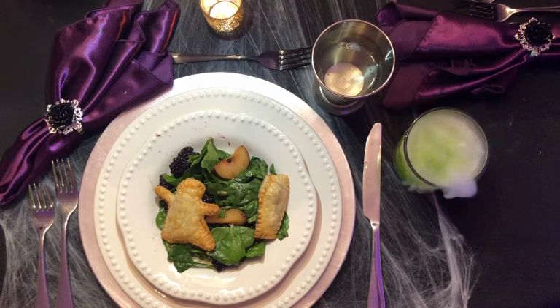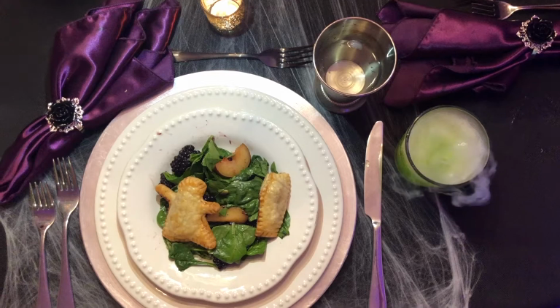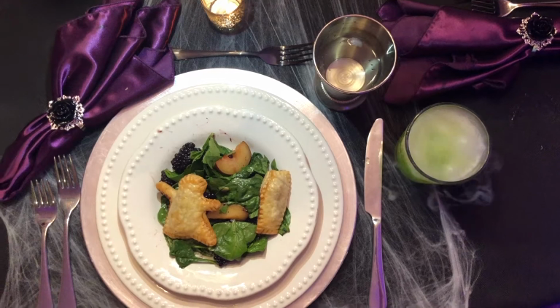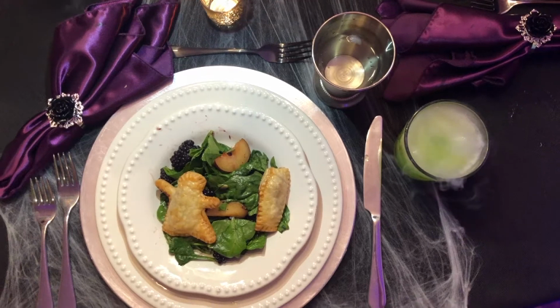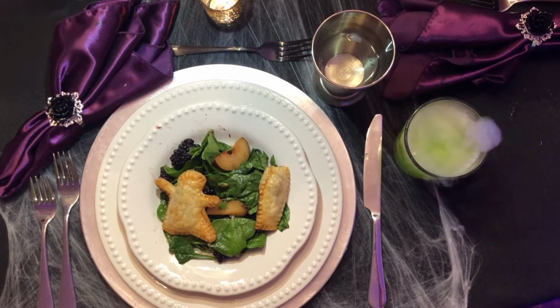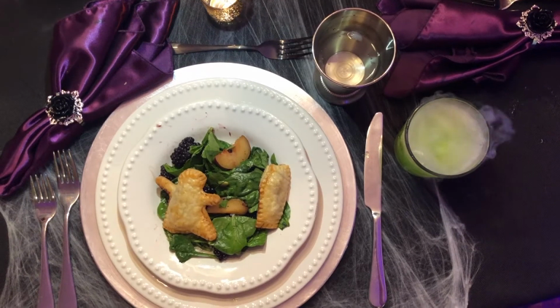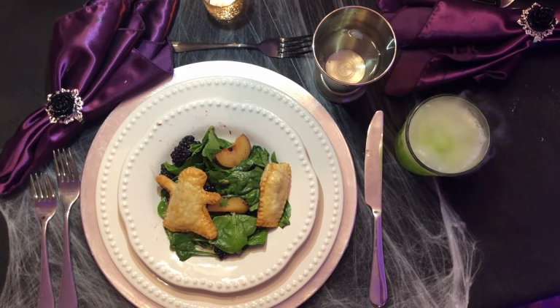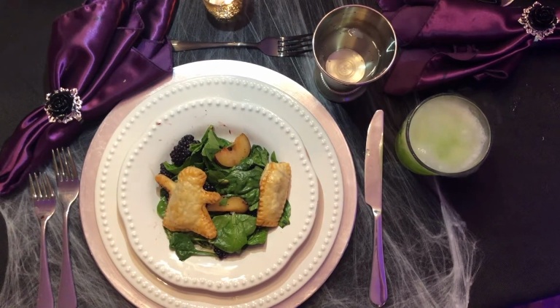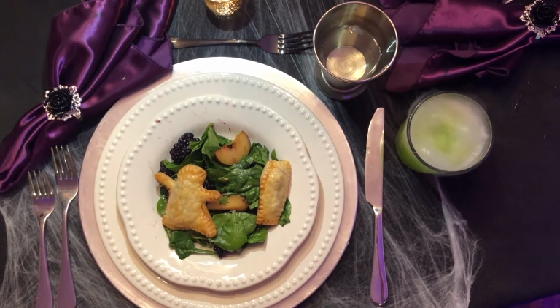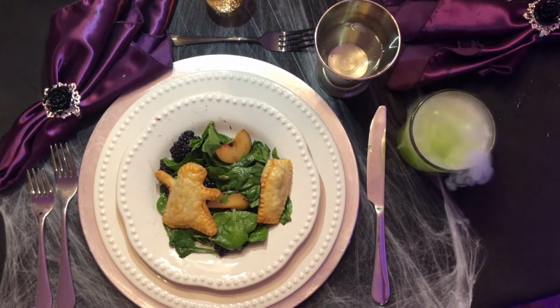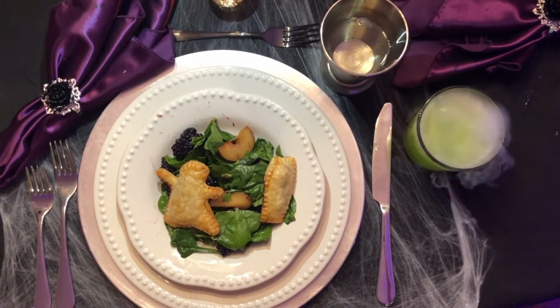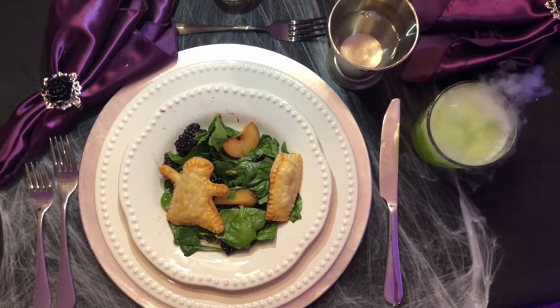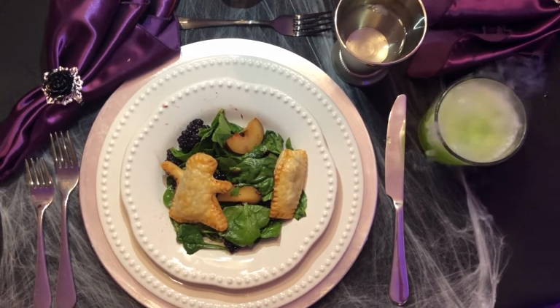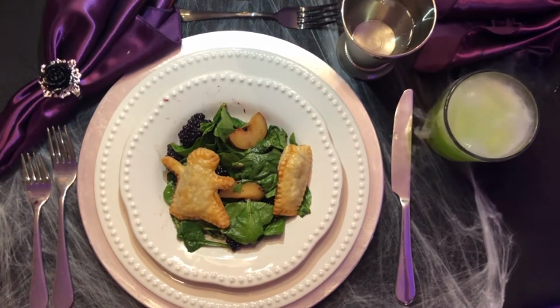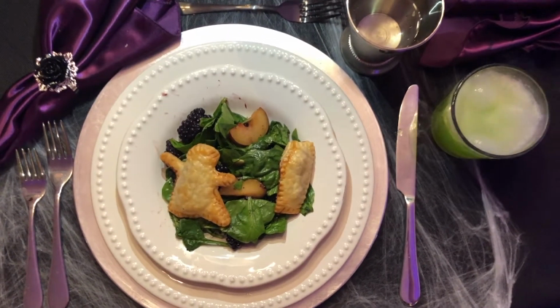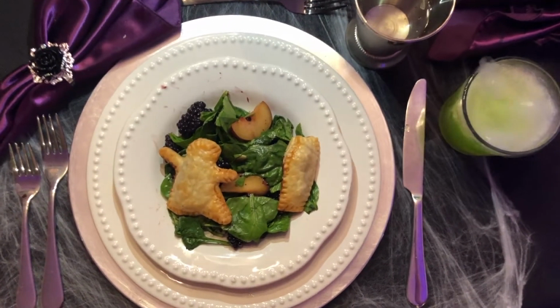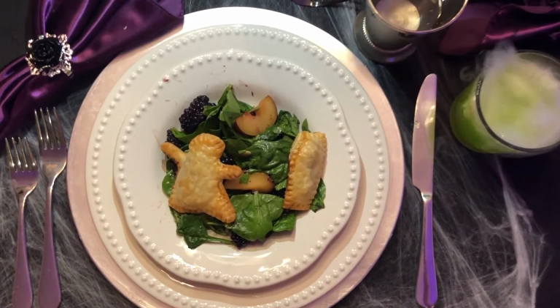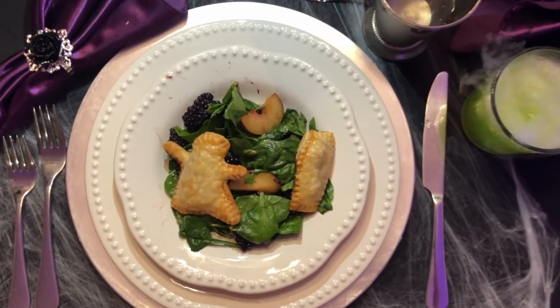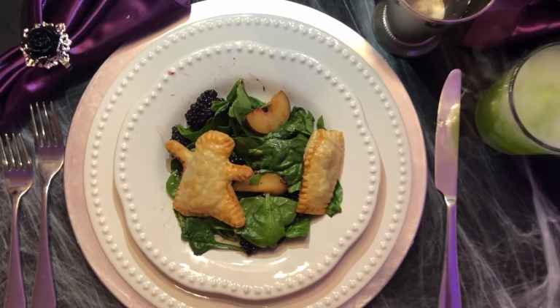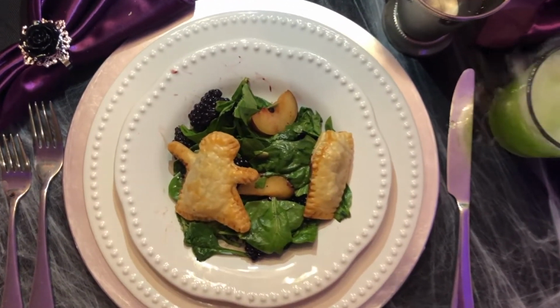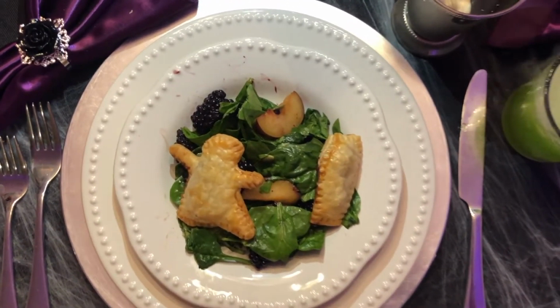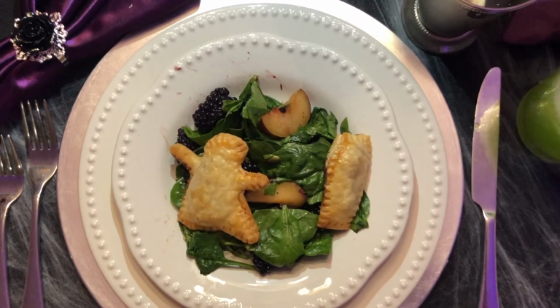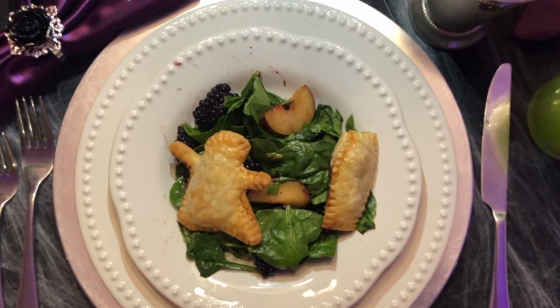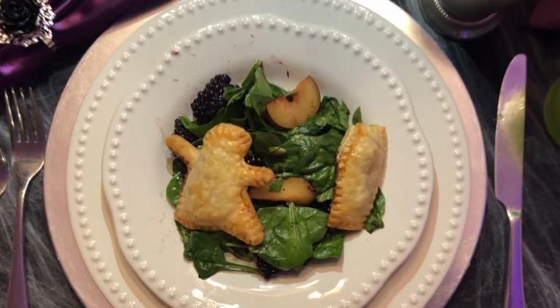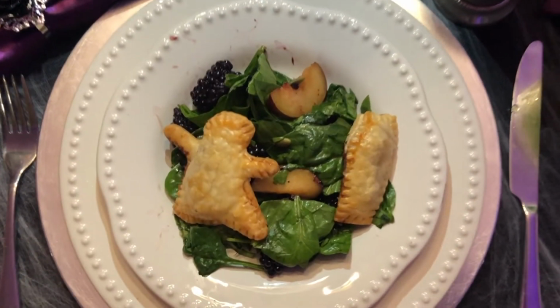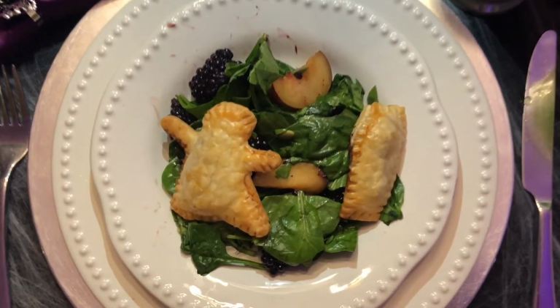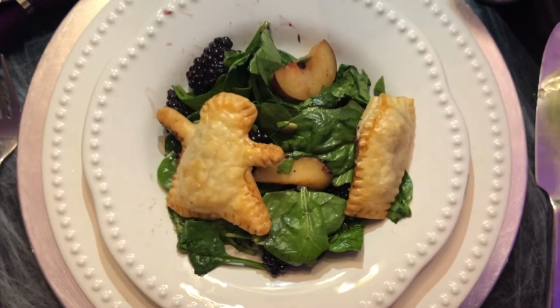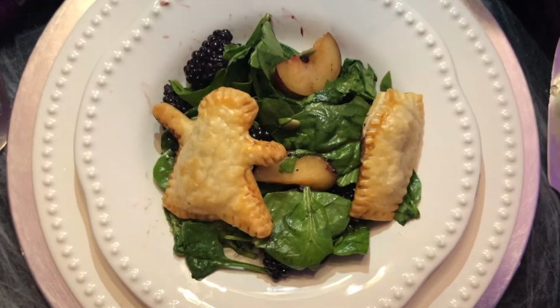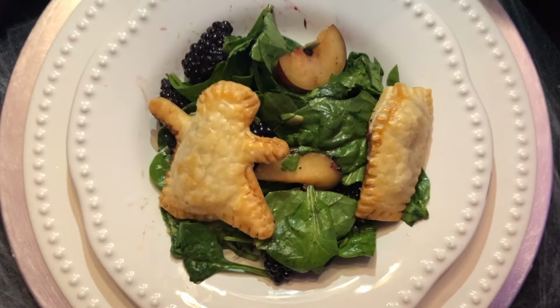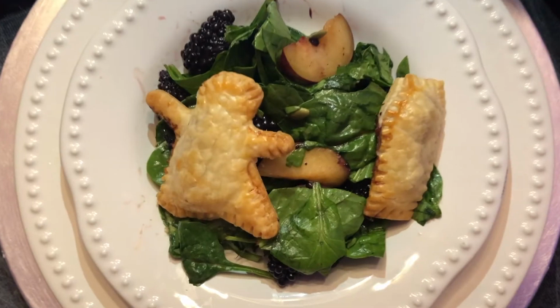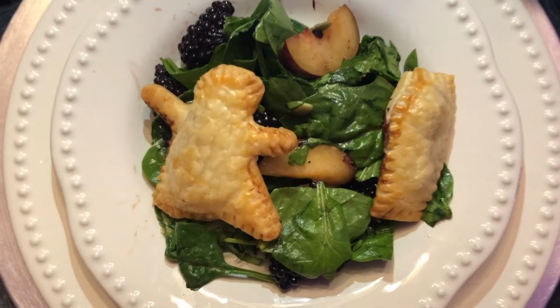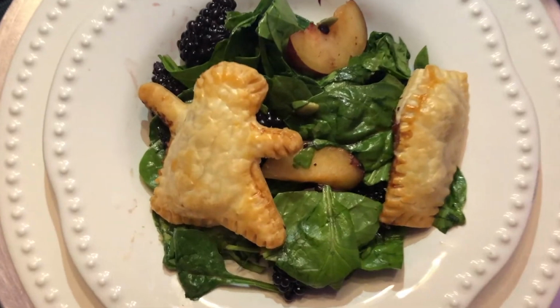To start, I served ghost and coffin hand pies with a simple spinach salad. This is such a fun idea for a Halloween dish.